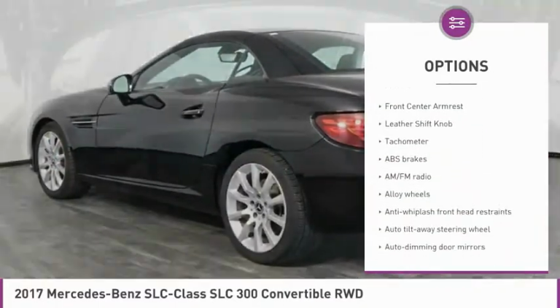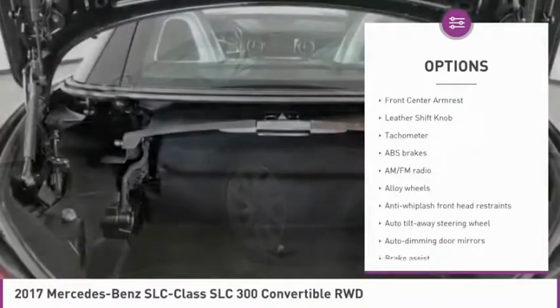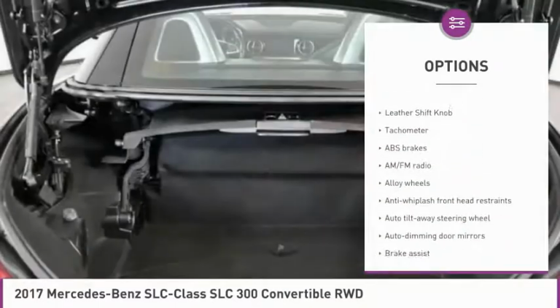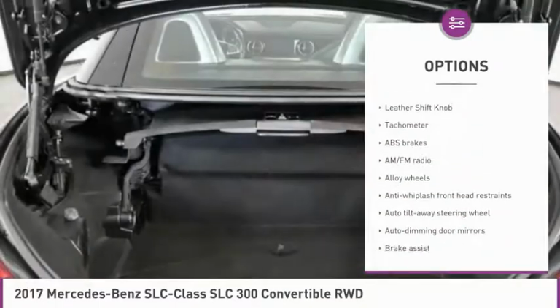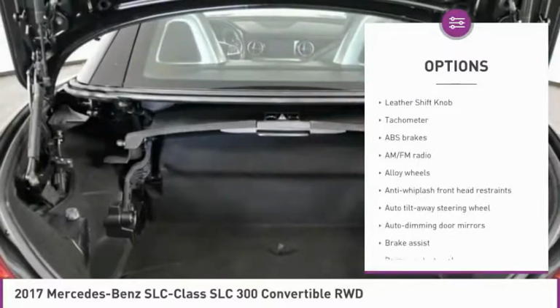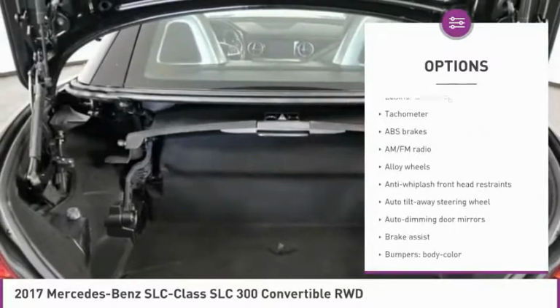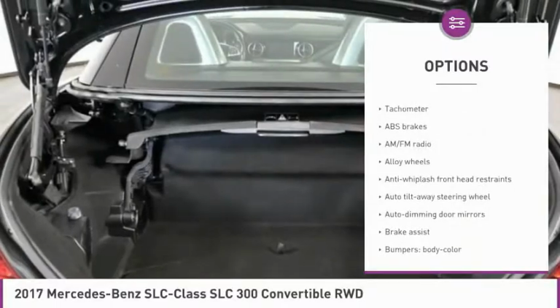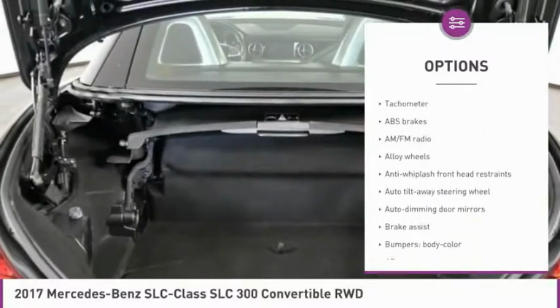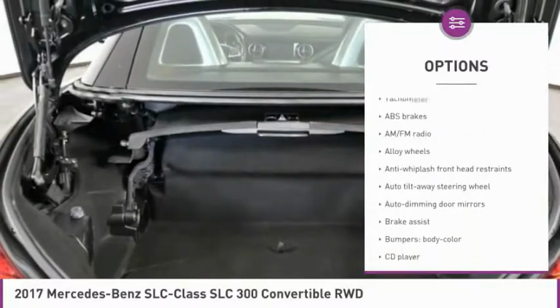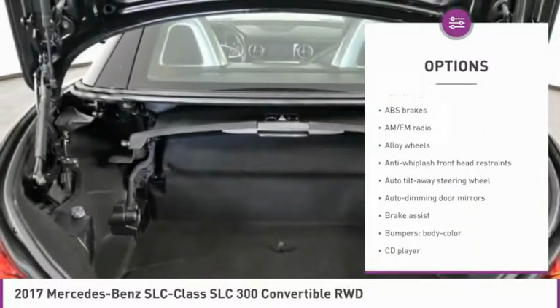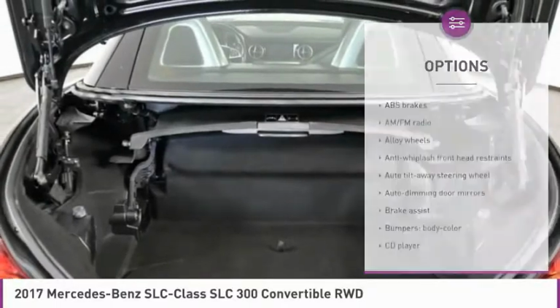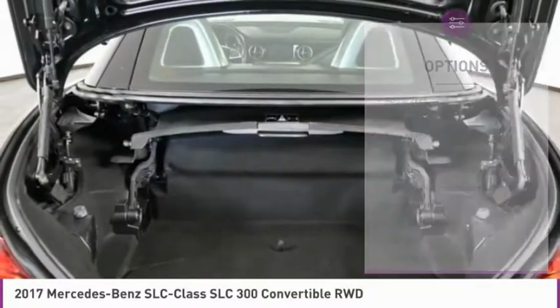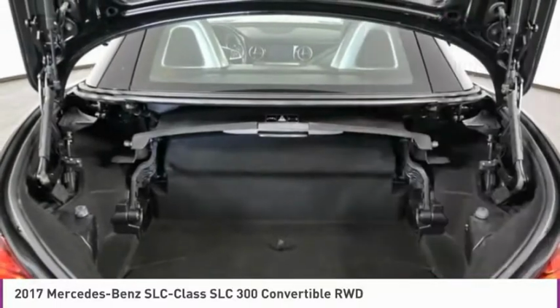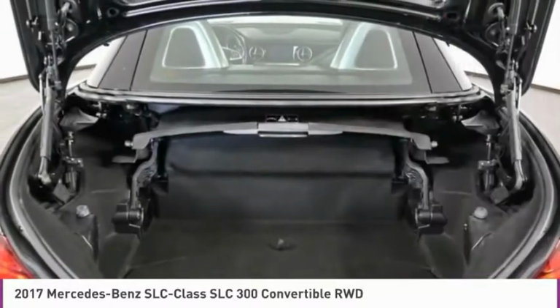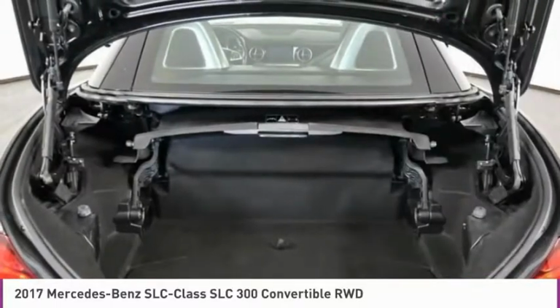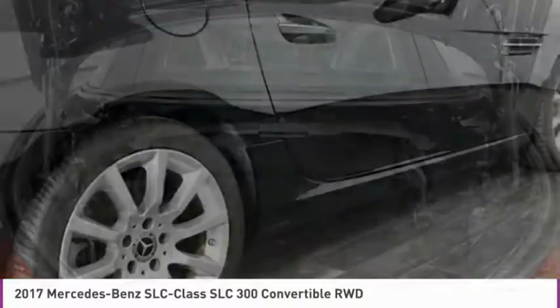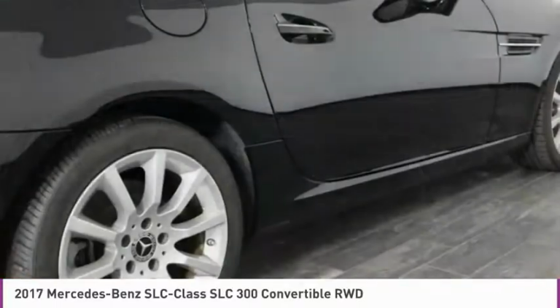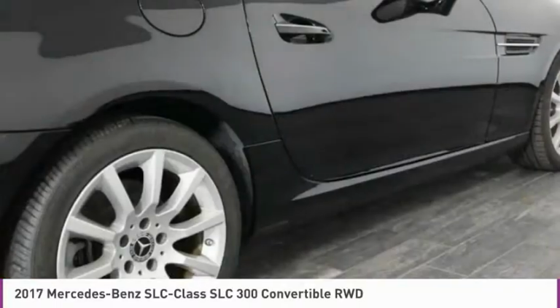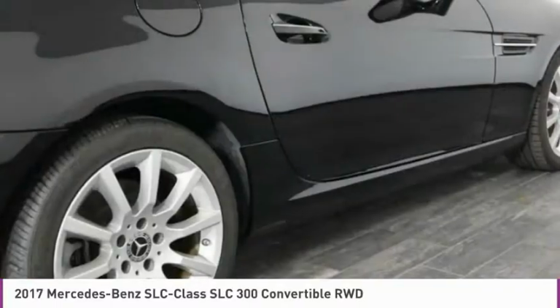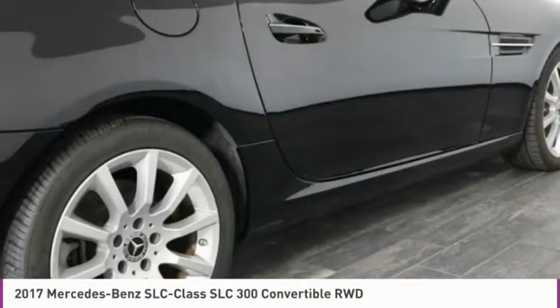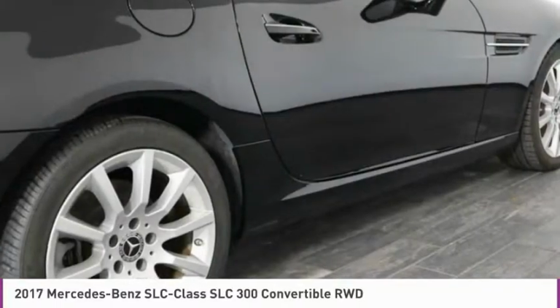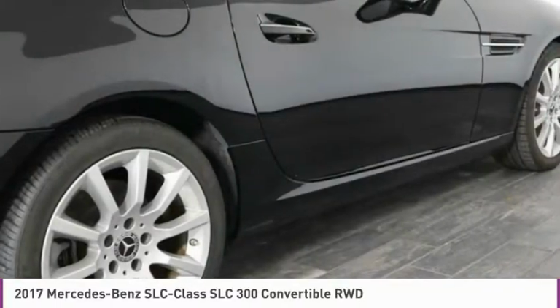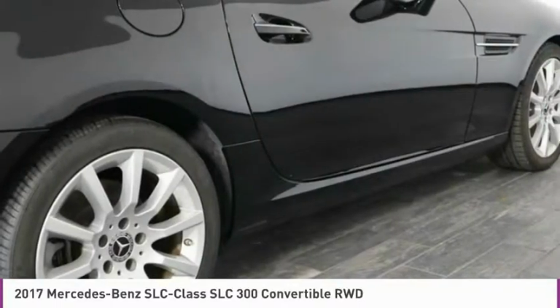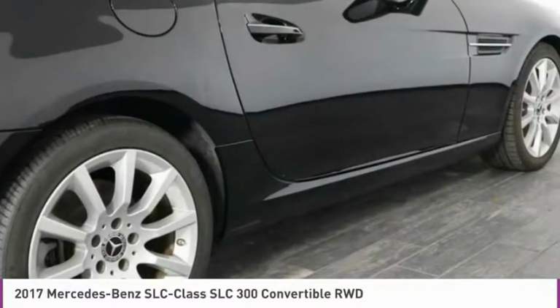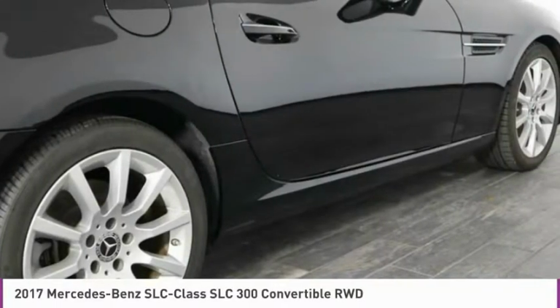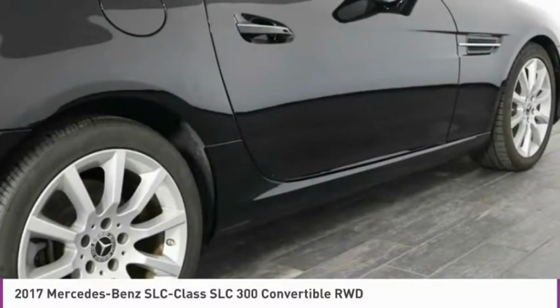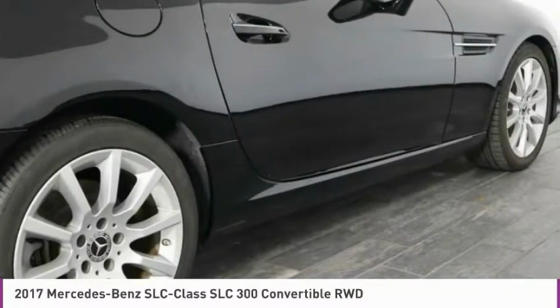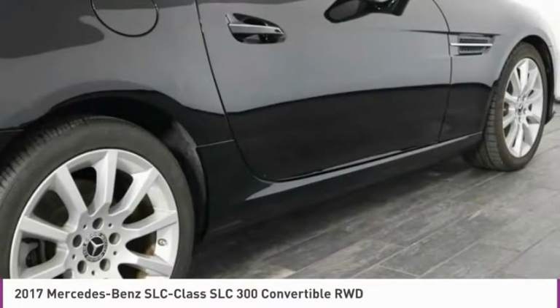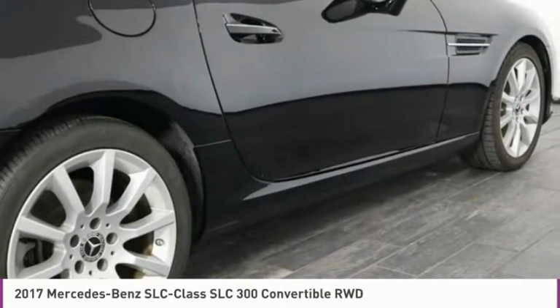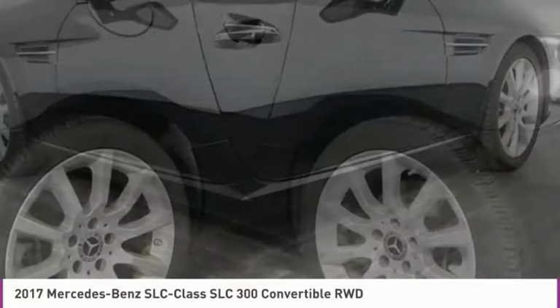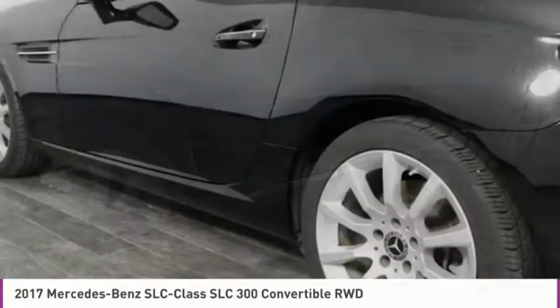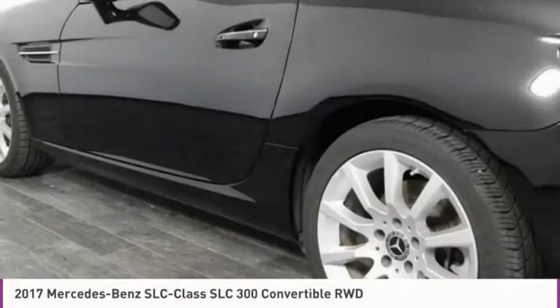Electronic stability control, CD player, panic alarm, overhead console. Come see the car for yourself.